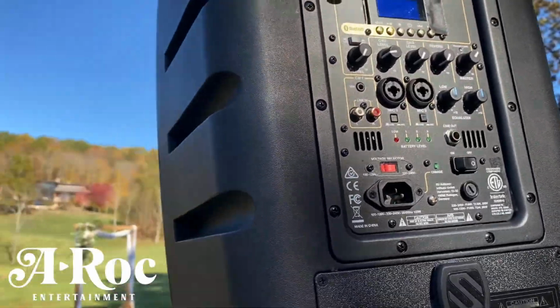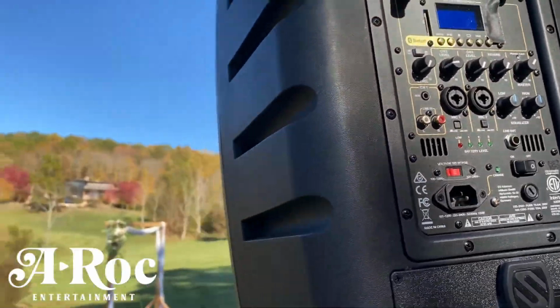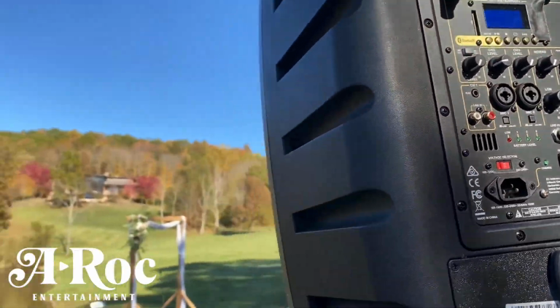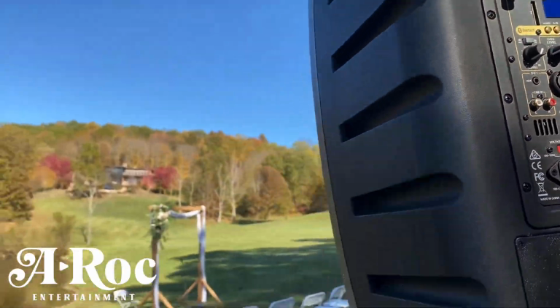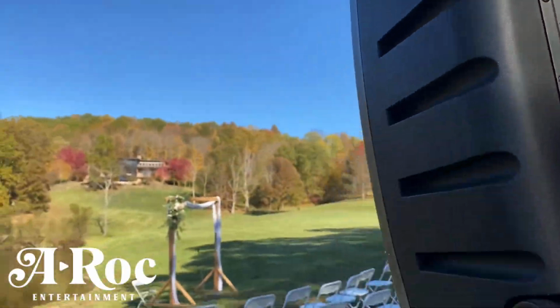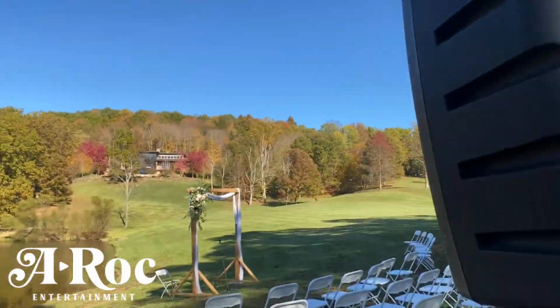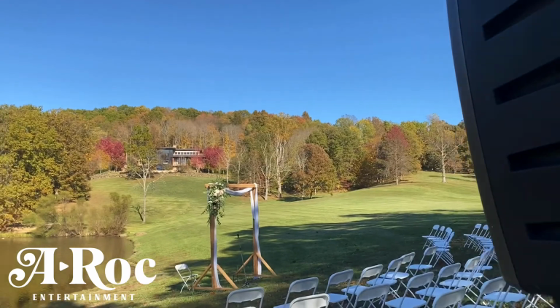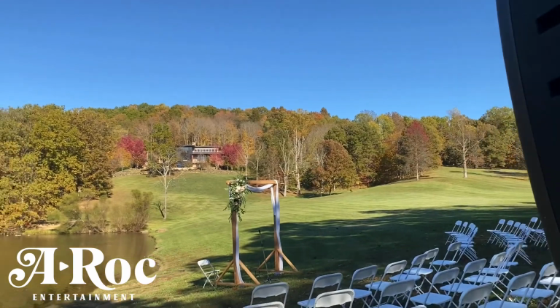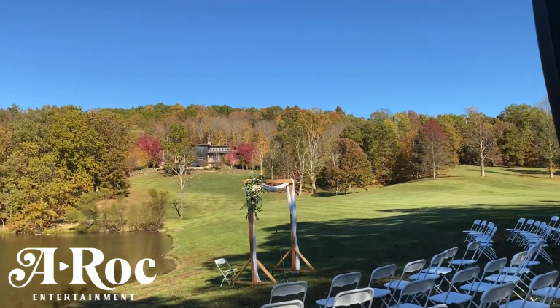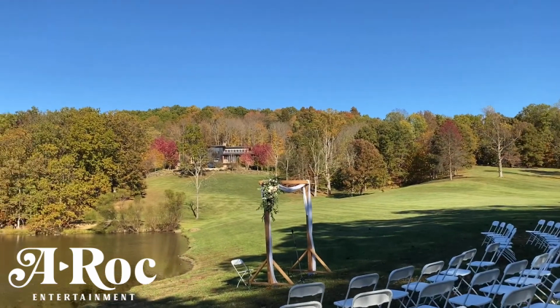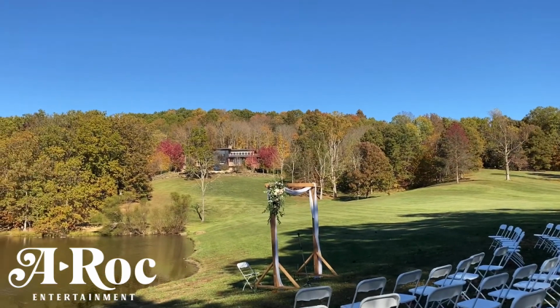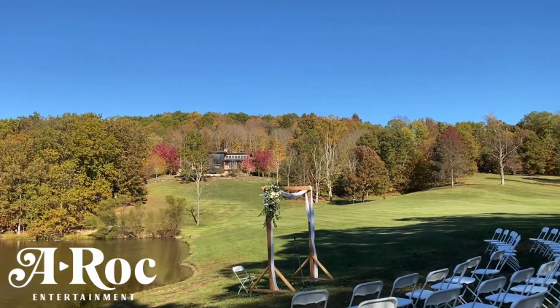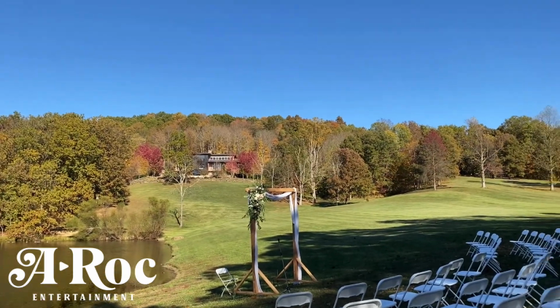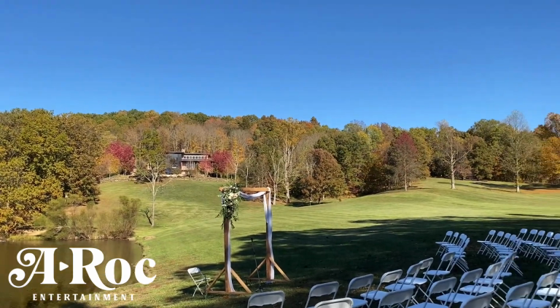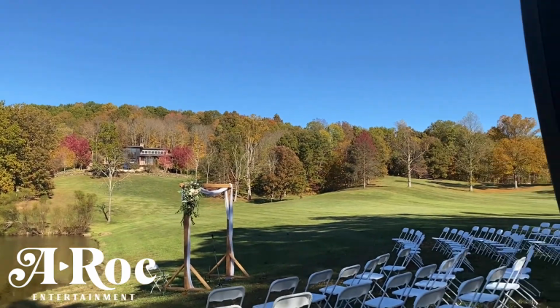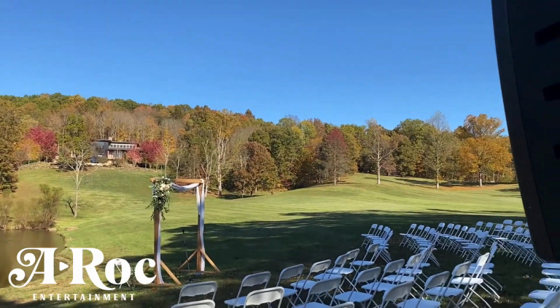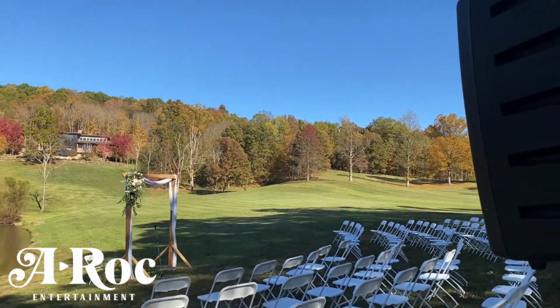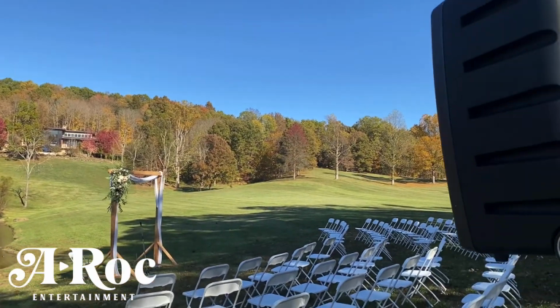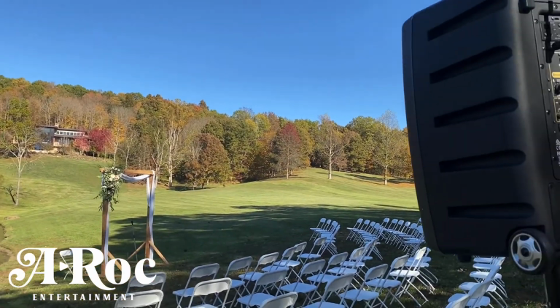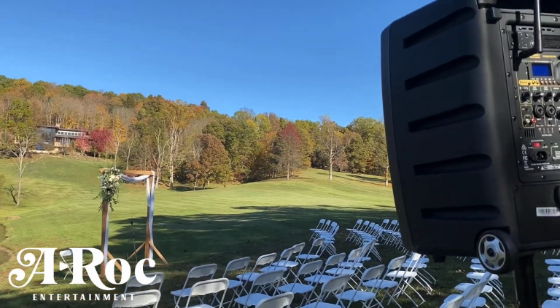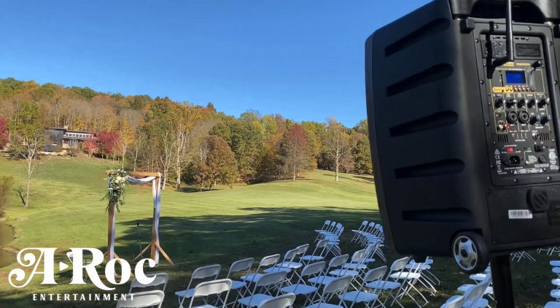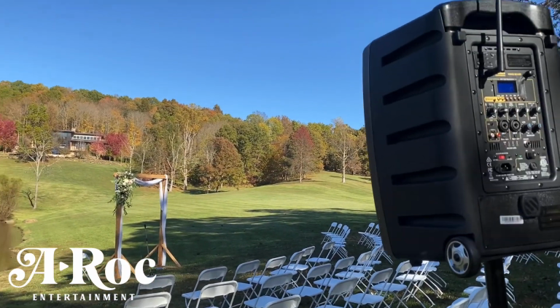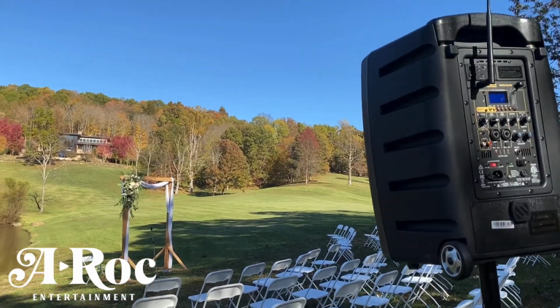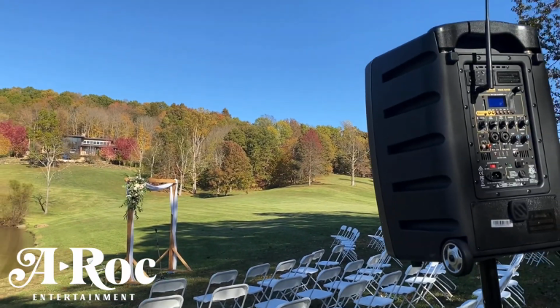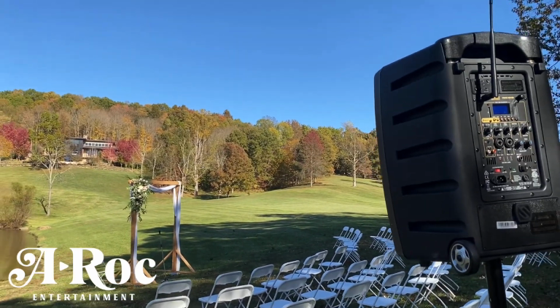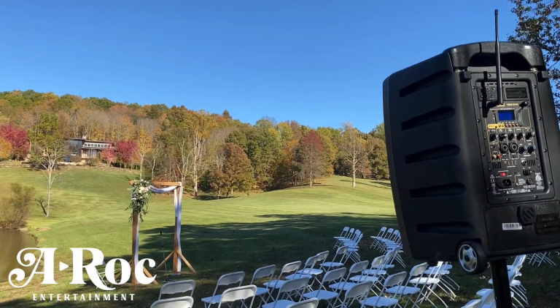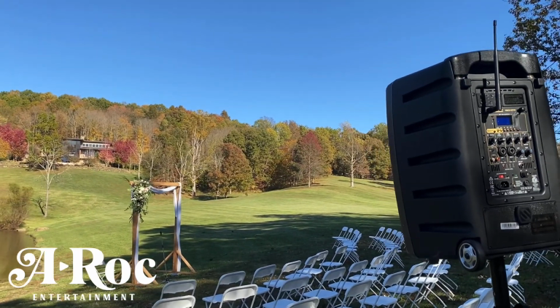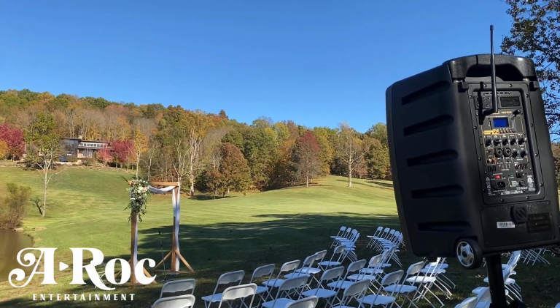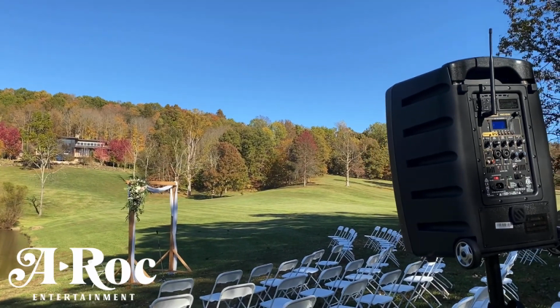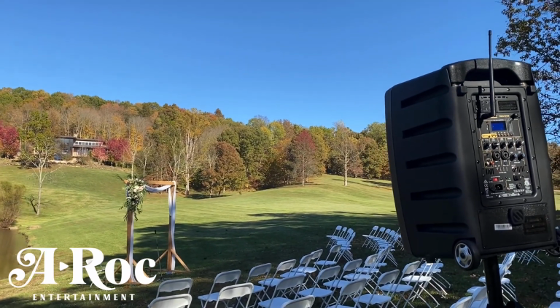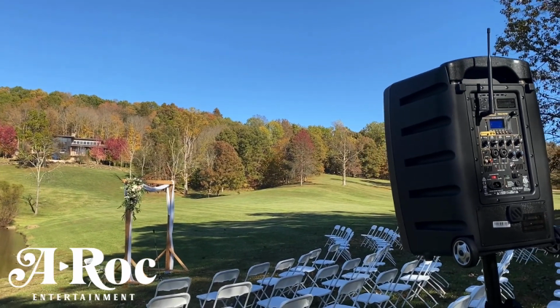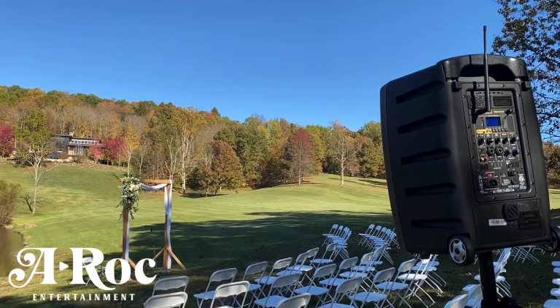From DJ A-Rock here, A-Rock Entertainment, getting ready for another Saturday wedding ceremony remotely.